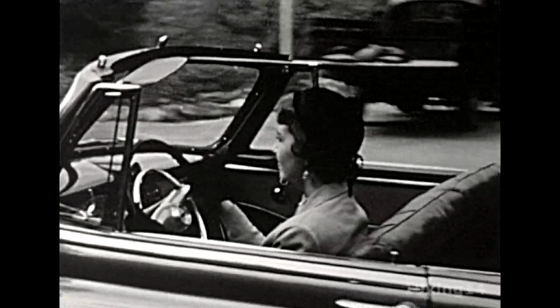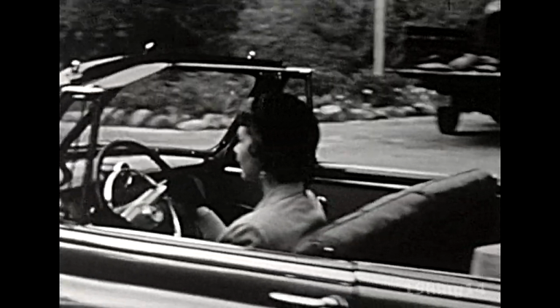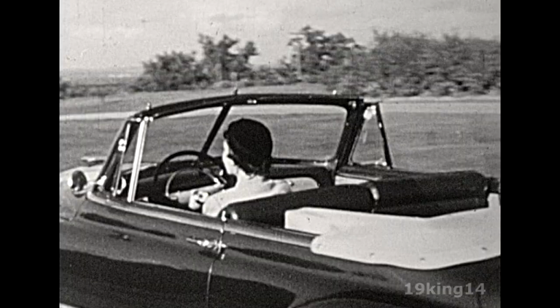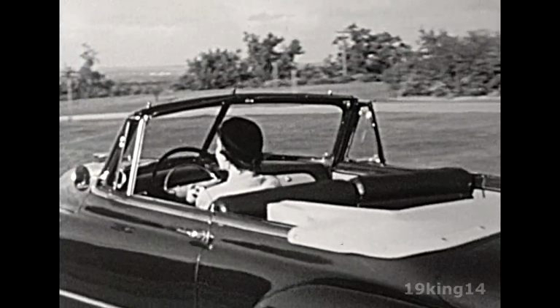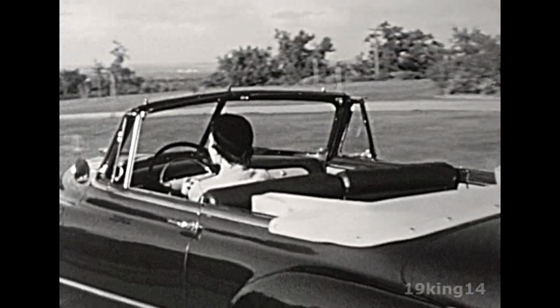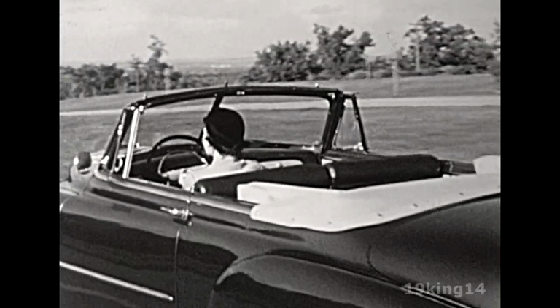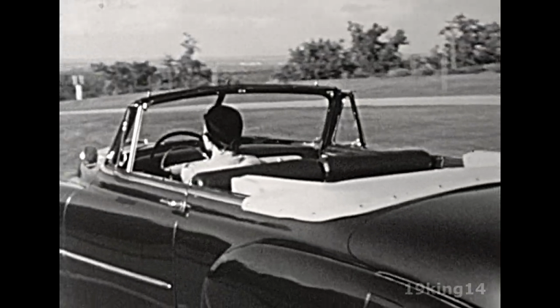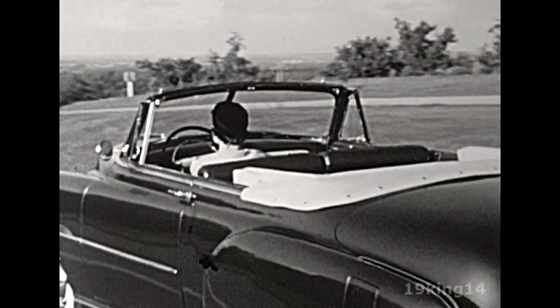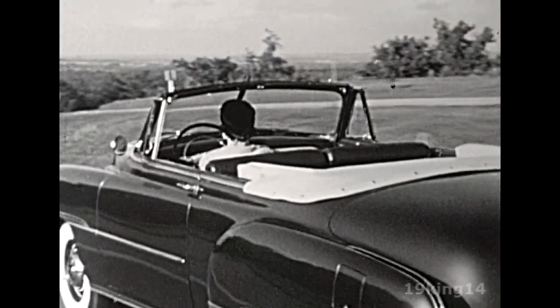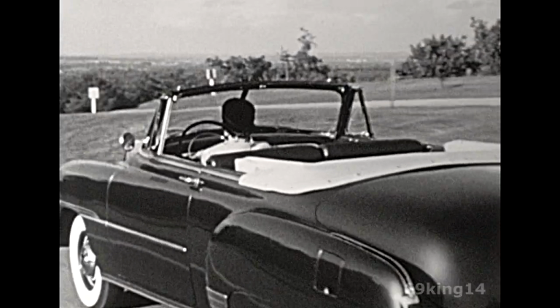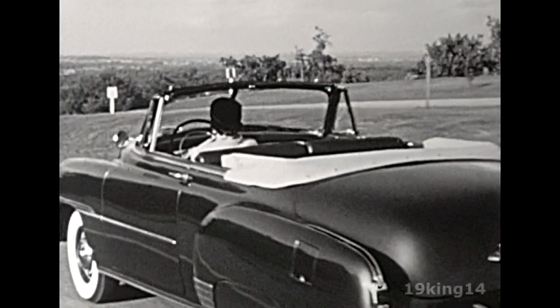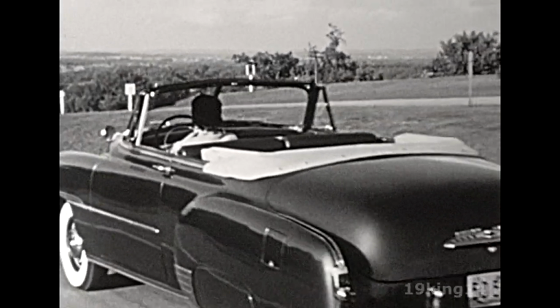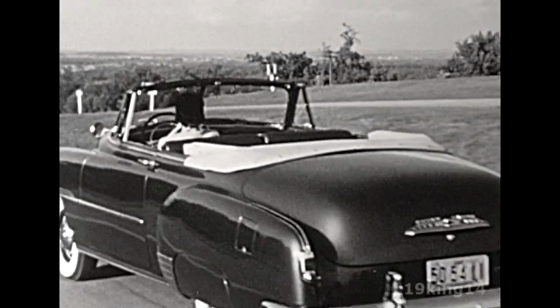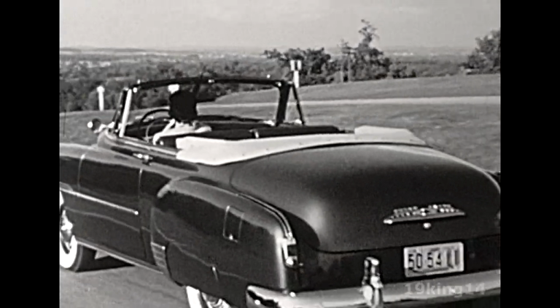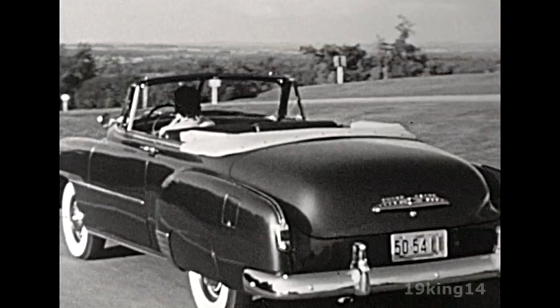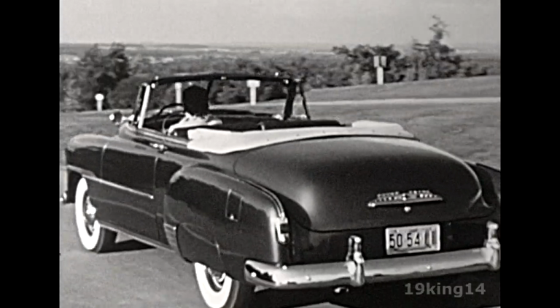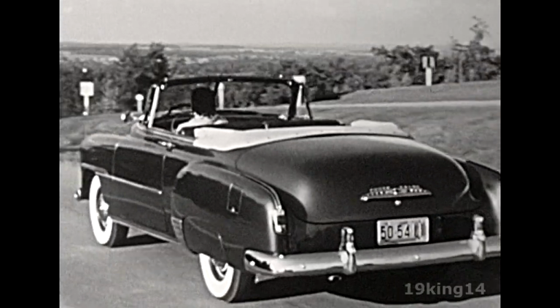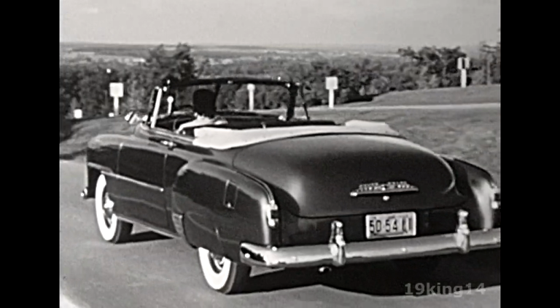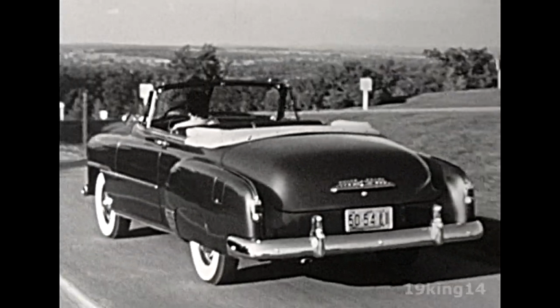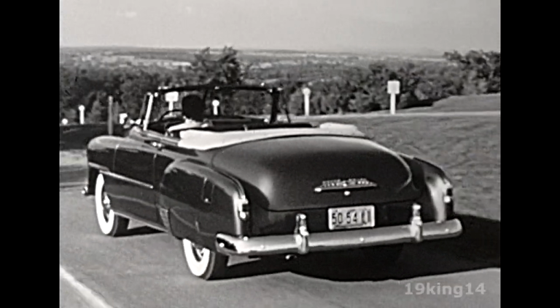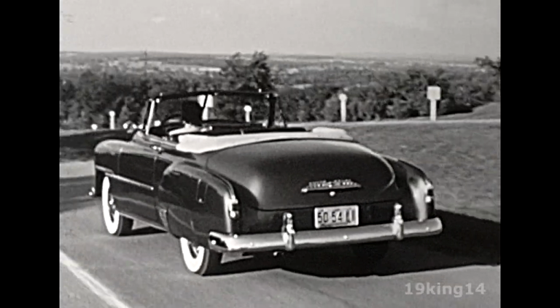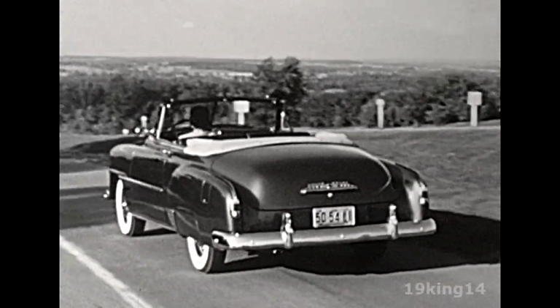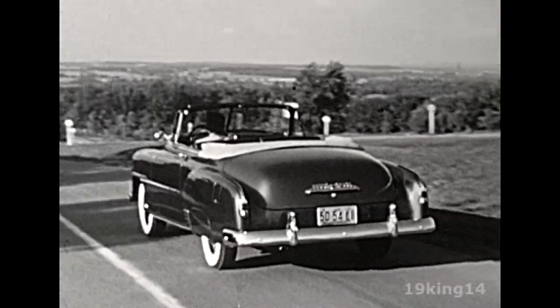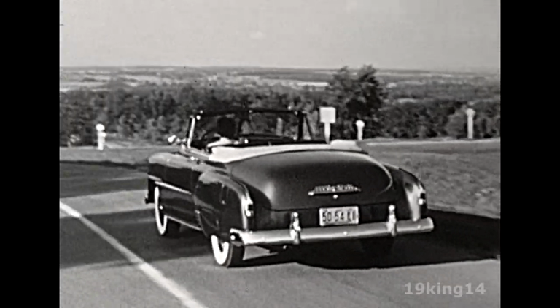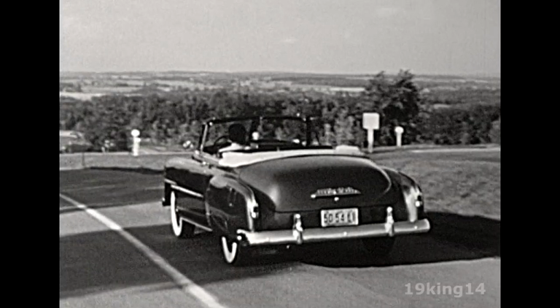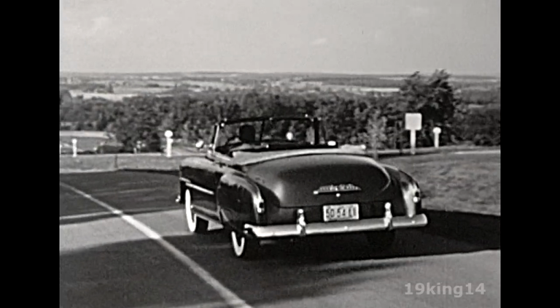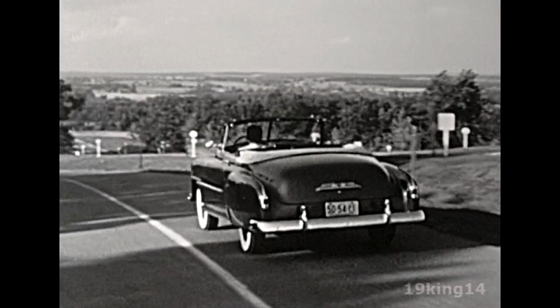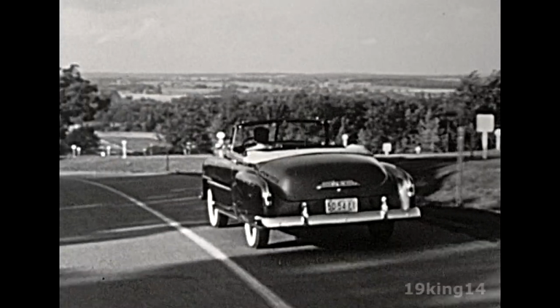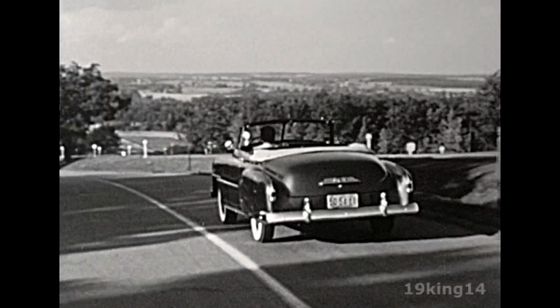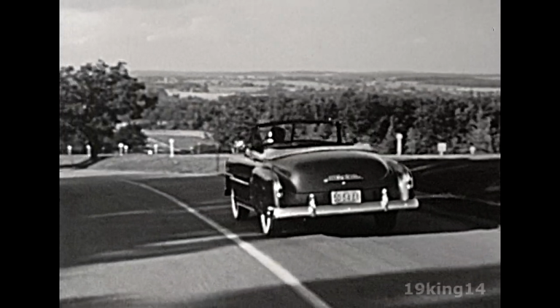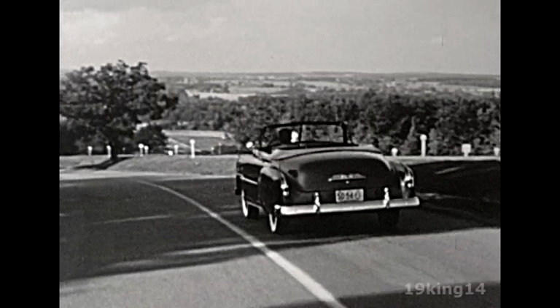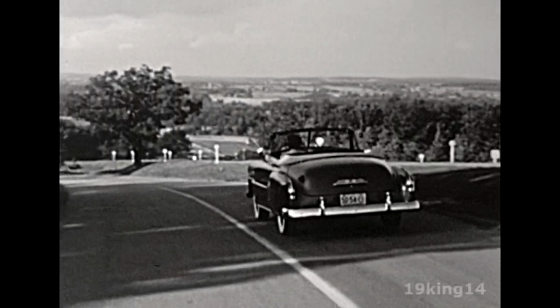Another reason why Chevrolet is smarter, safer, and offers greater value.